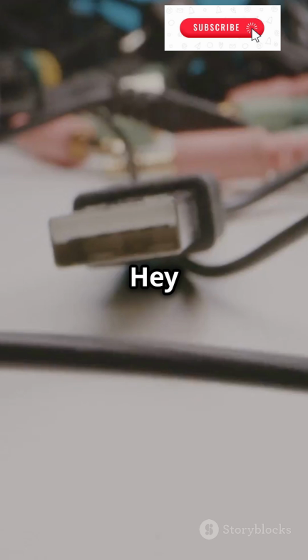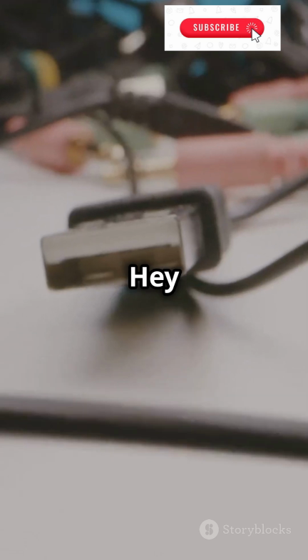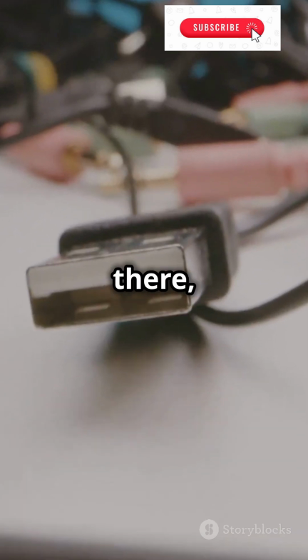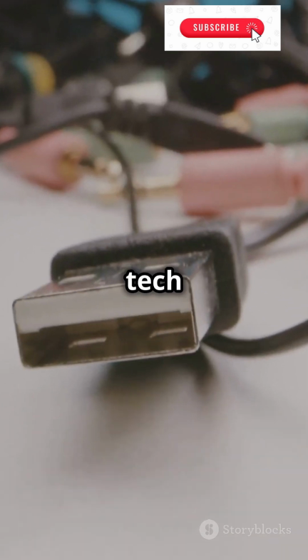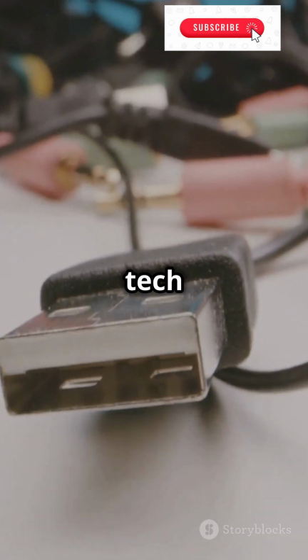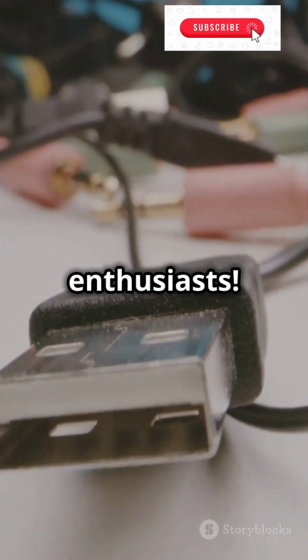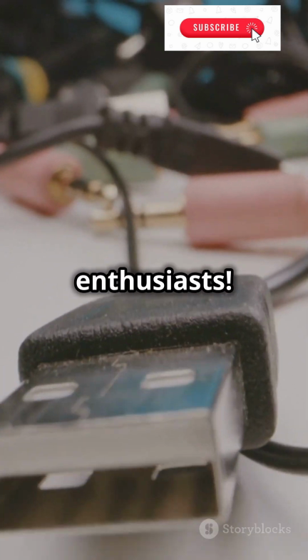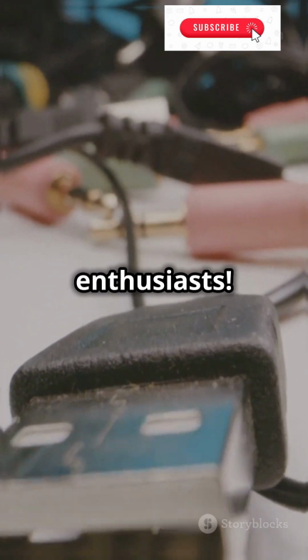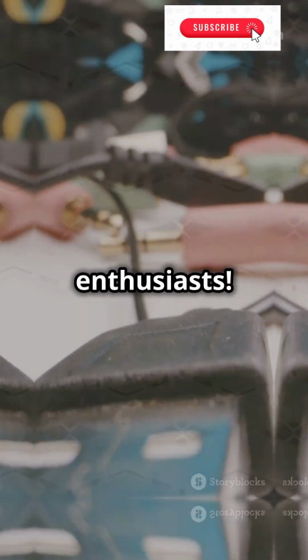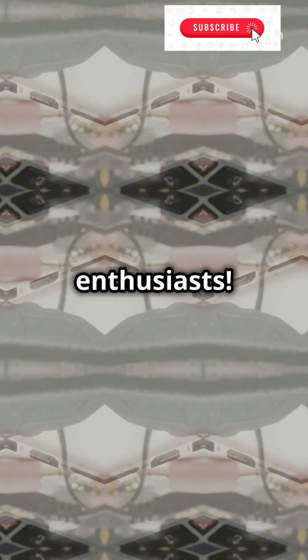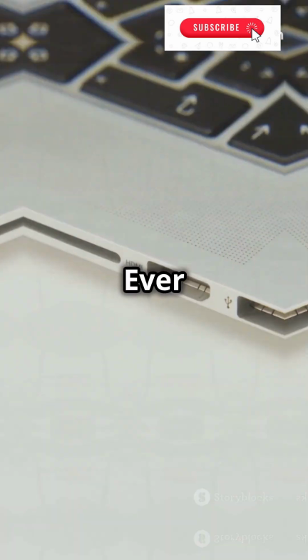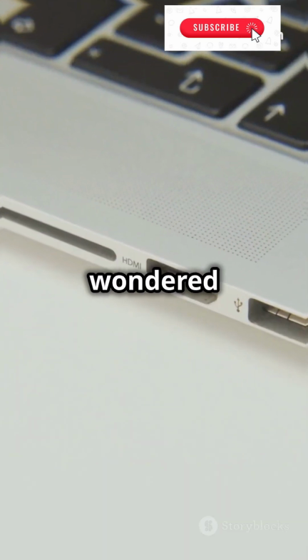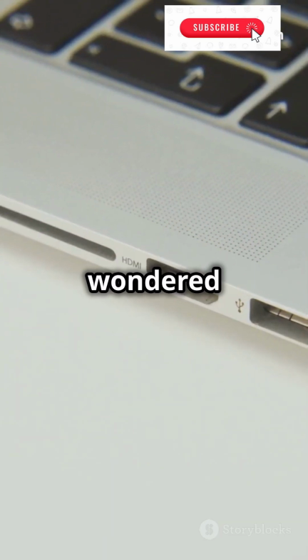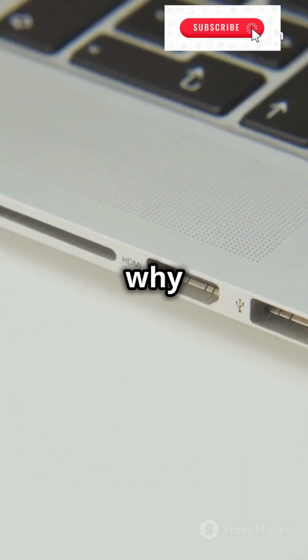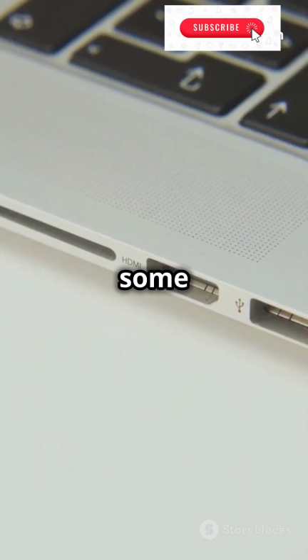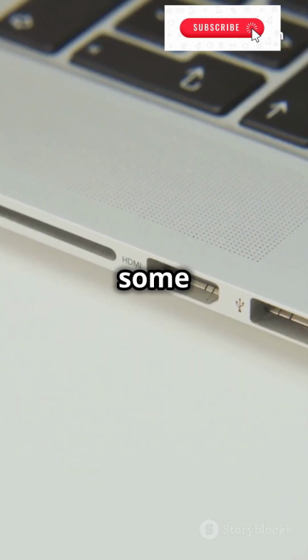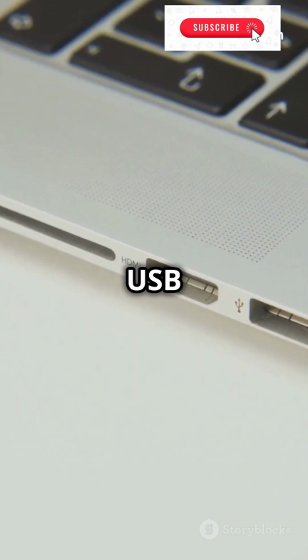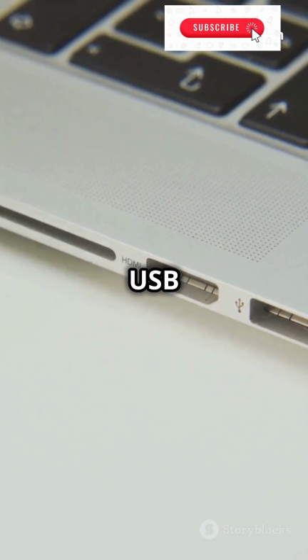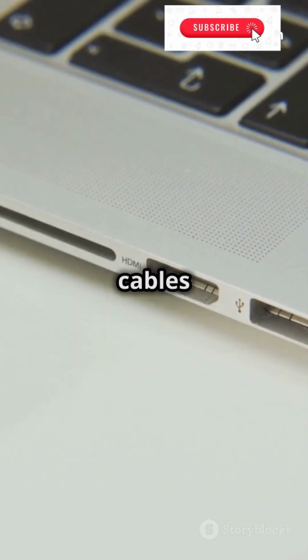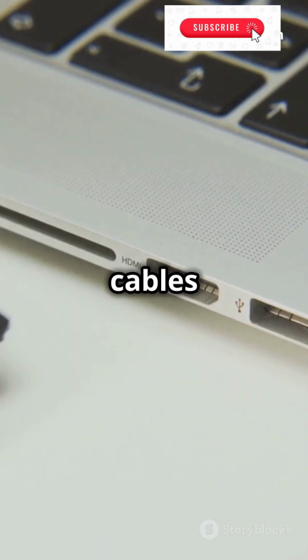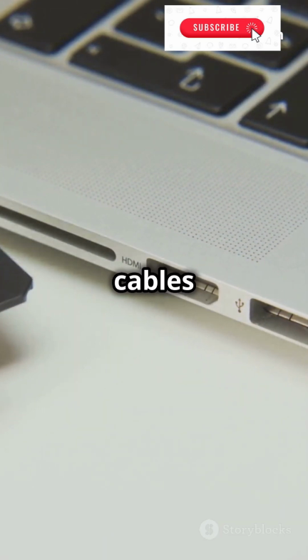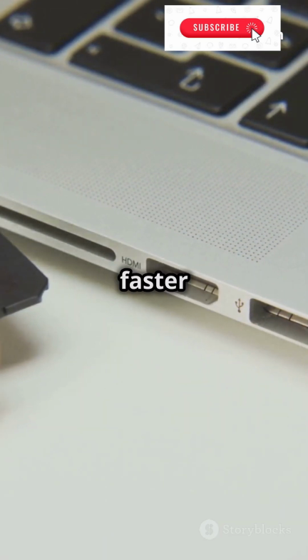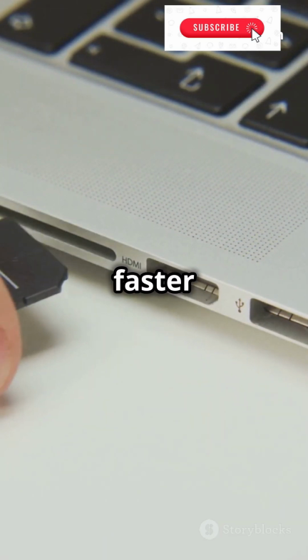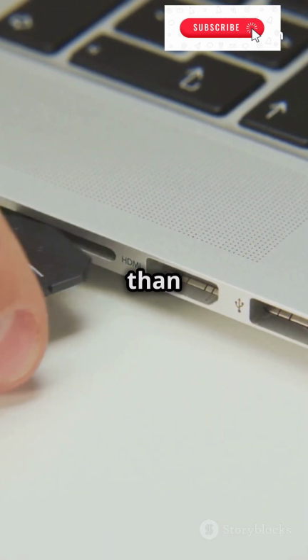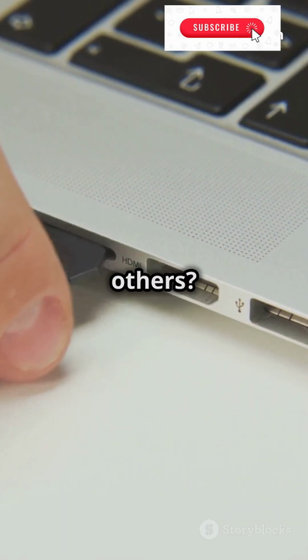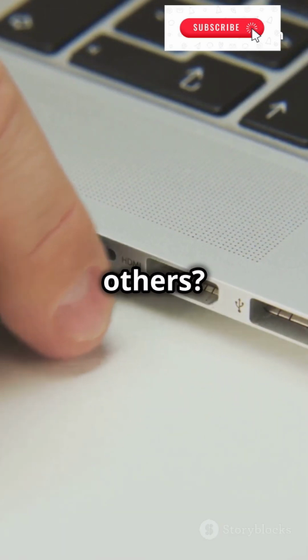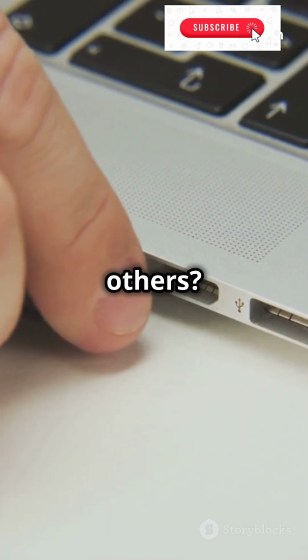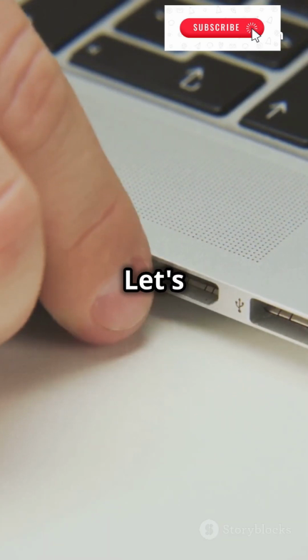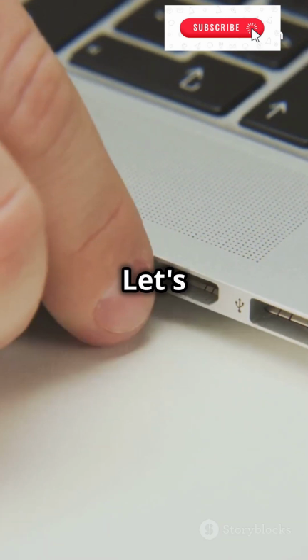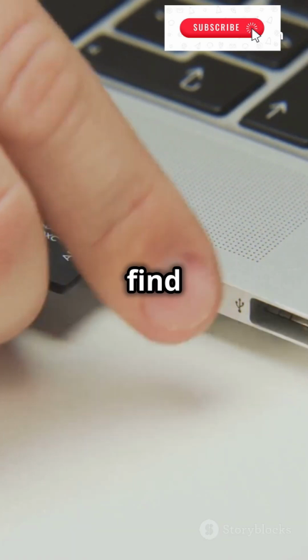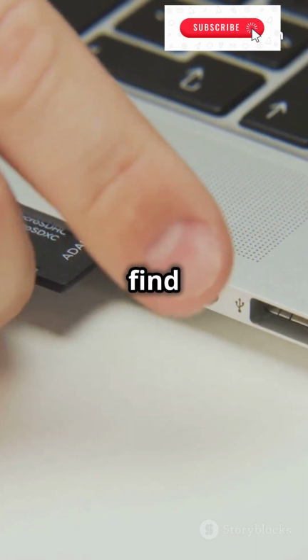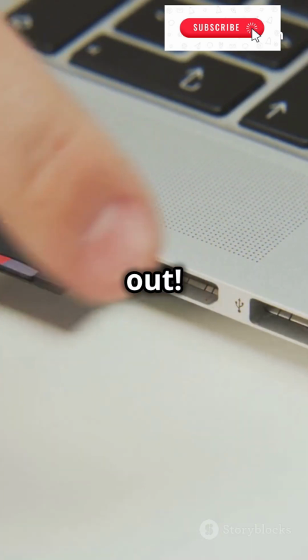Hey there tech enthusiasts! Ever wondered why some USB cables are faster than others? Let's find out!